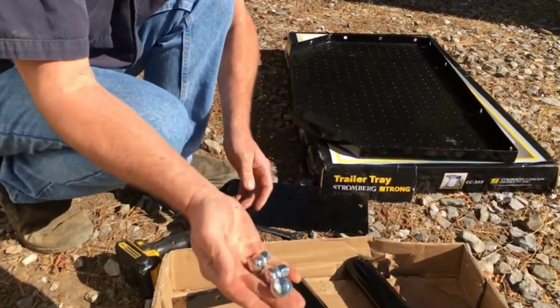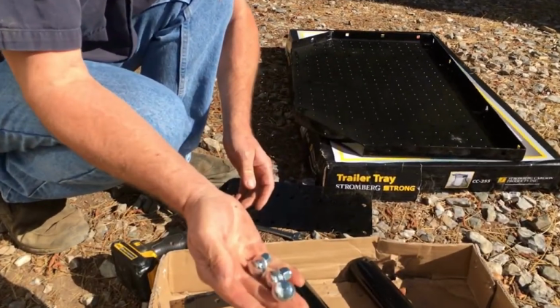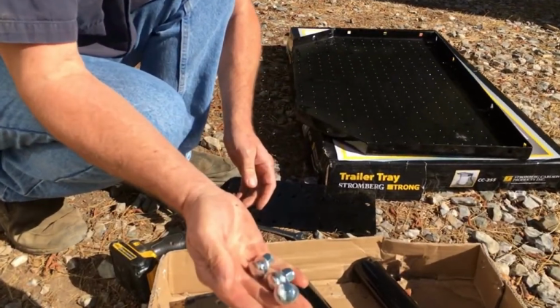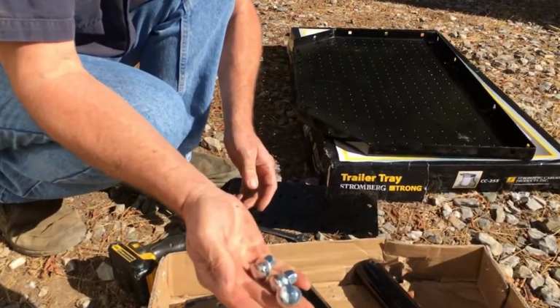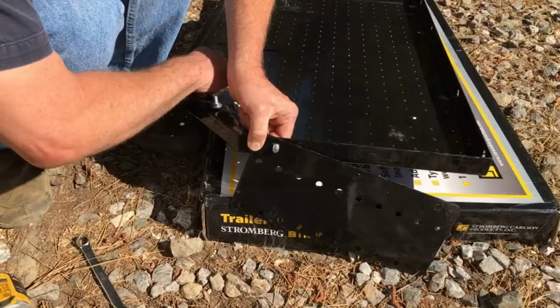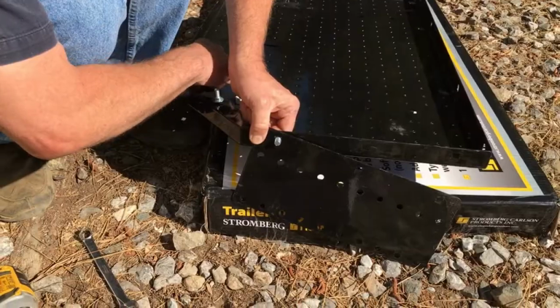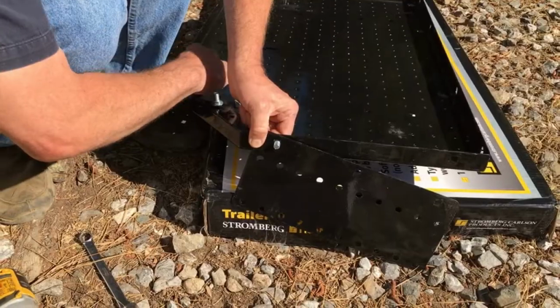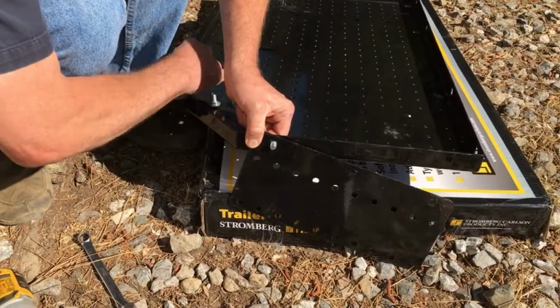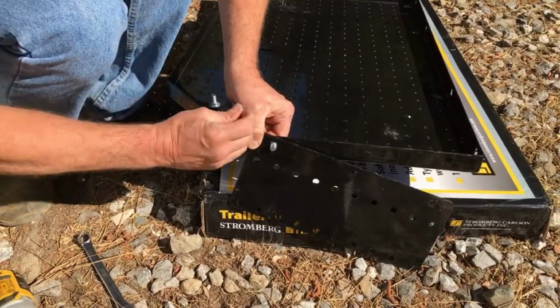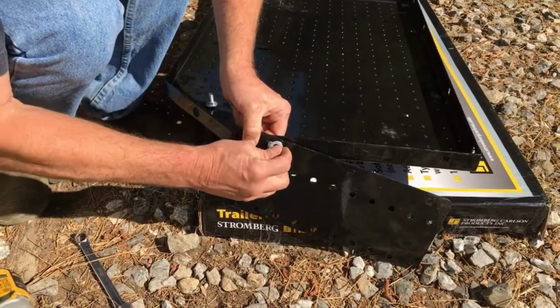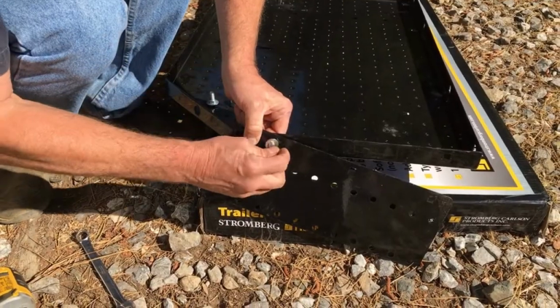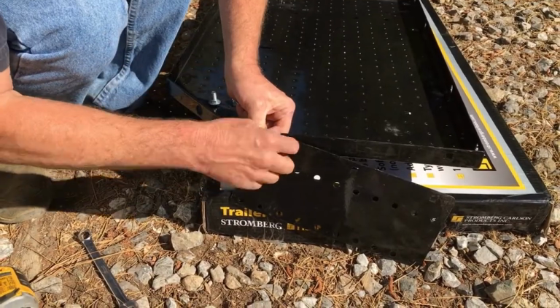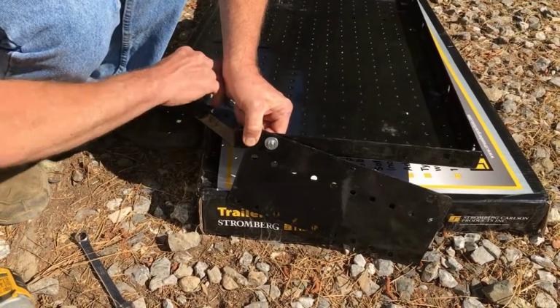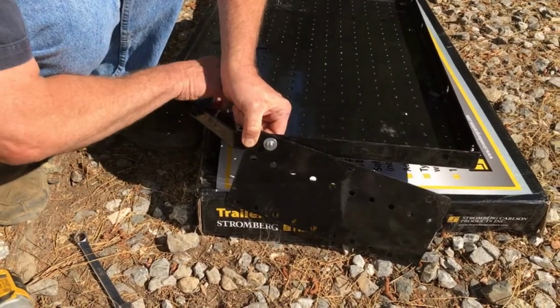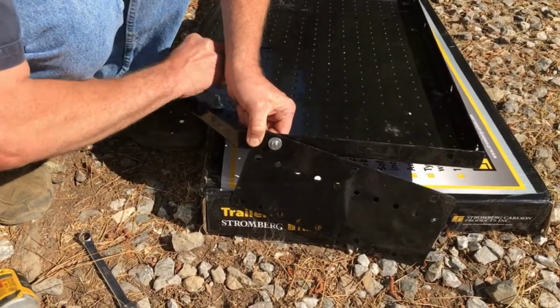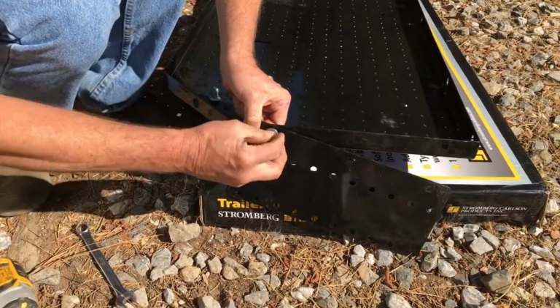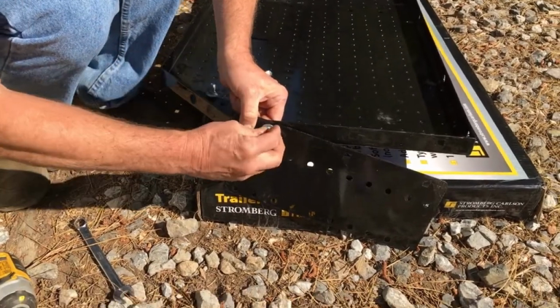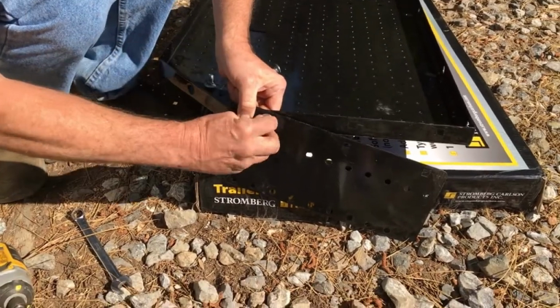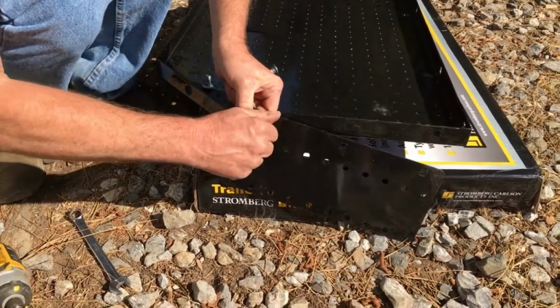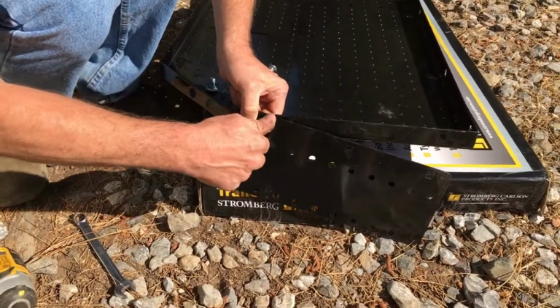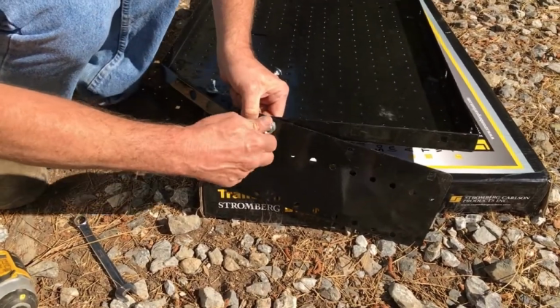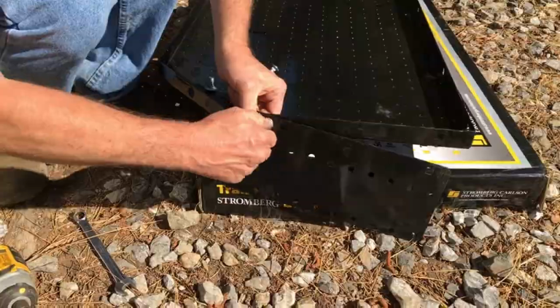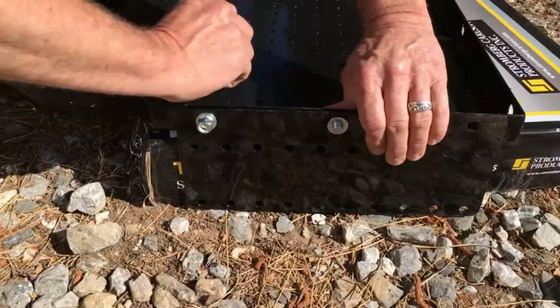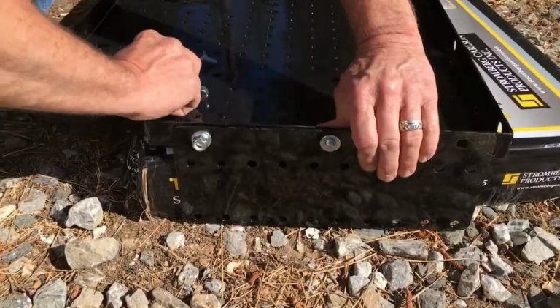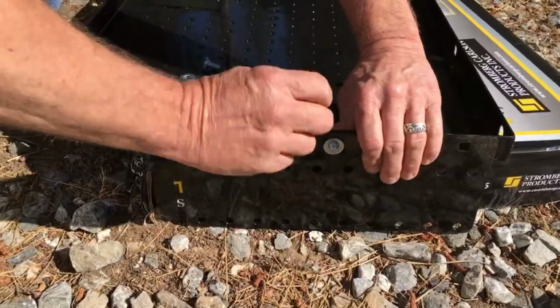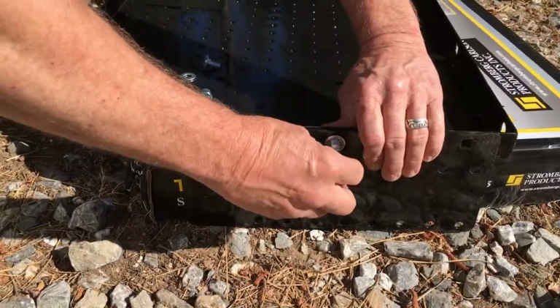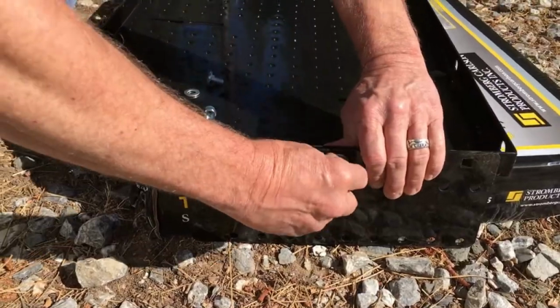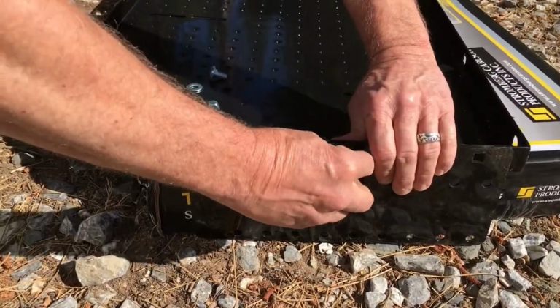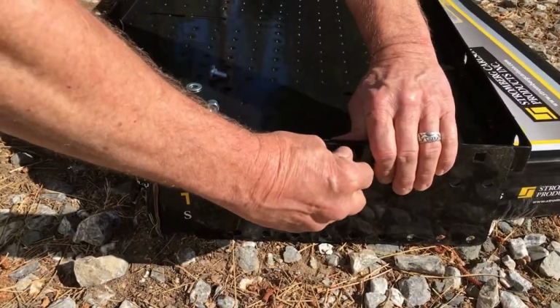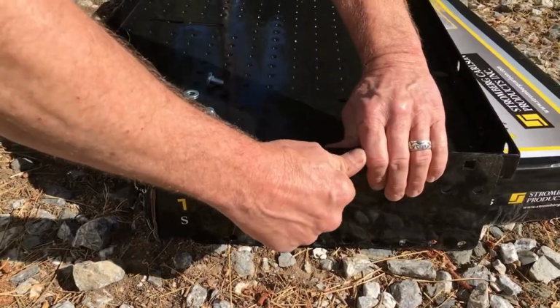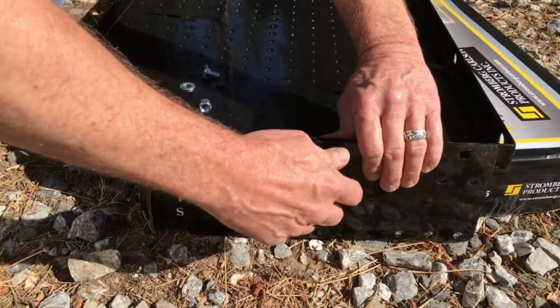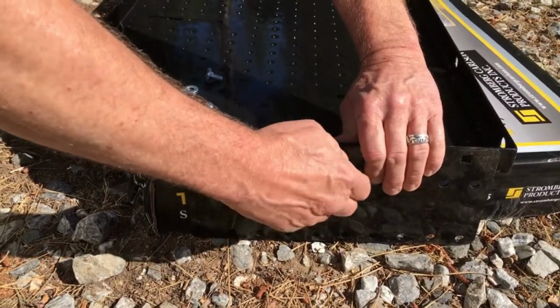Attach the trailer plates to the sides of the trailer tray using the hardware.